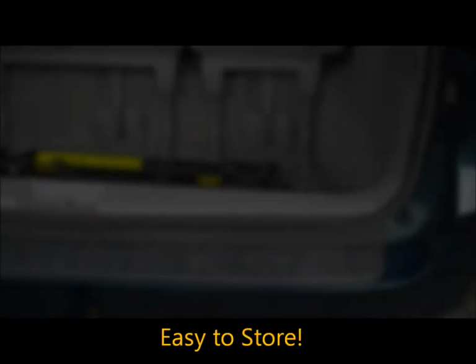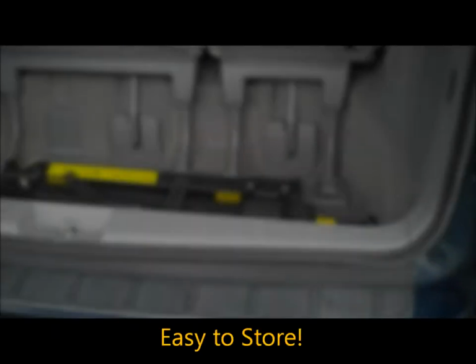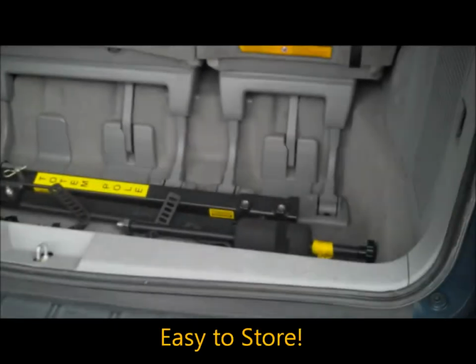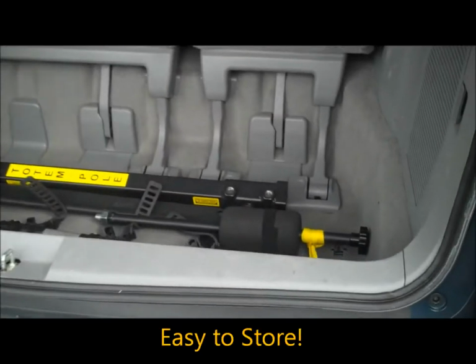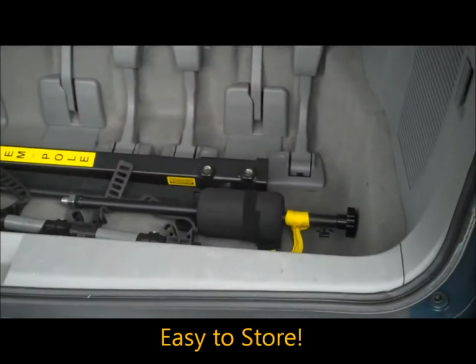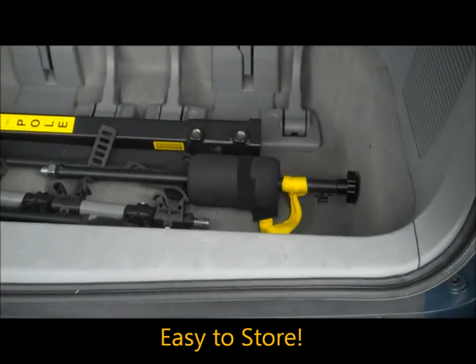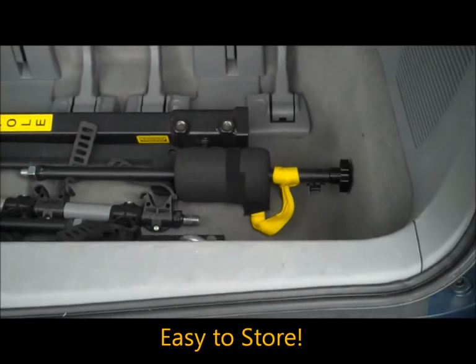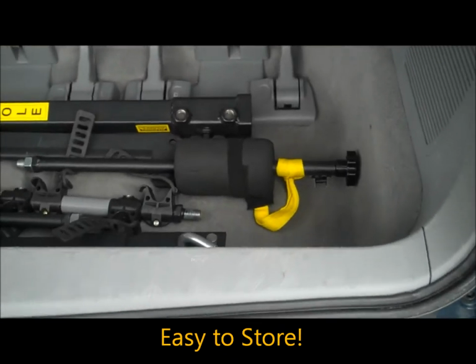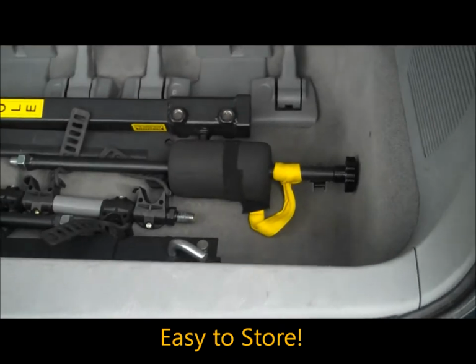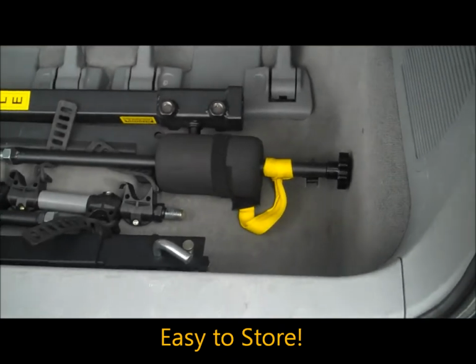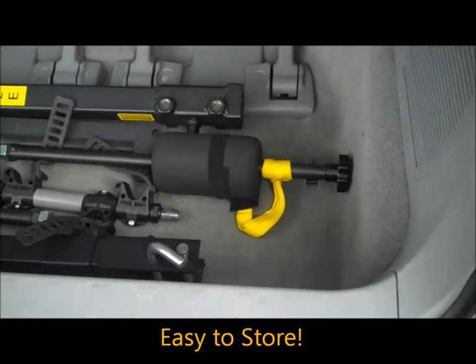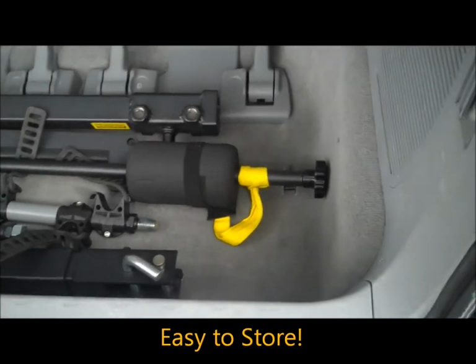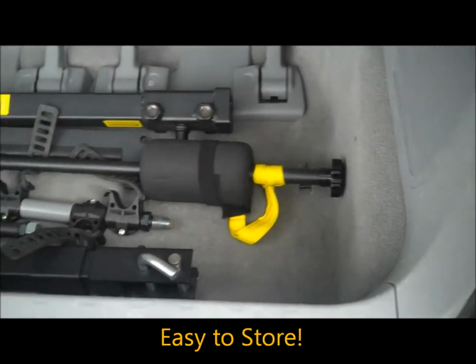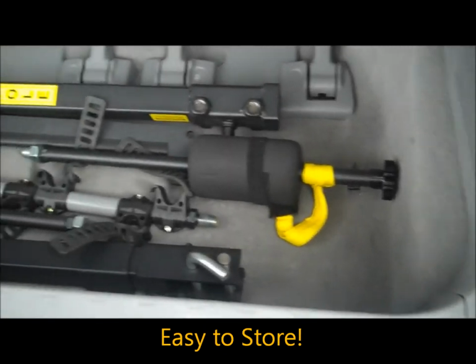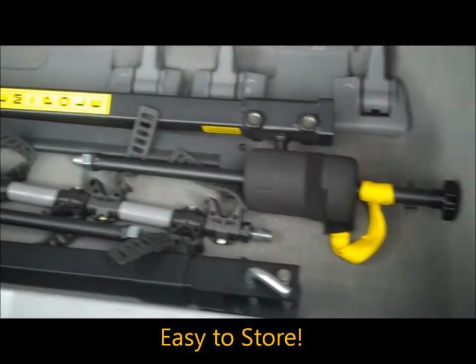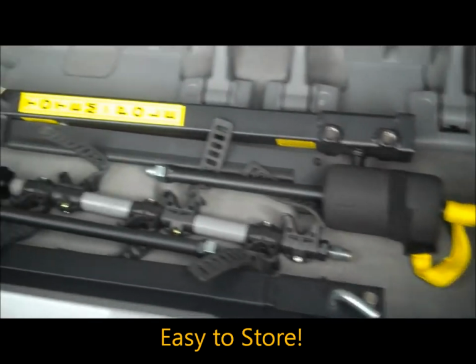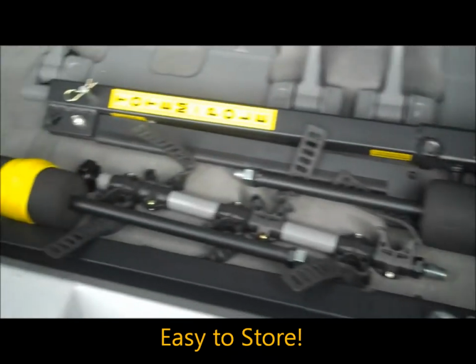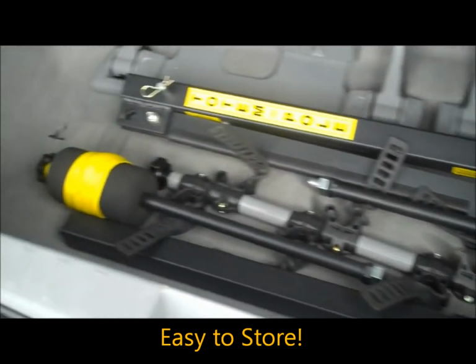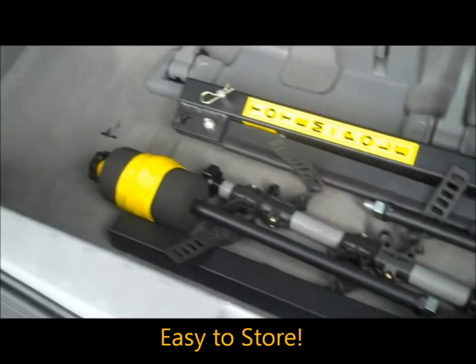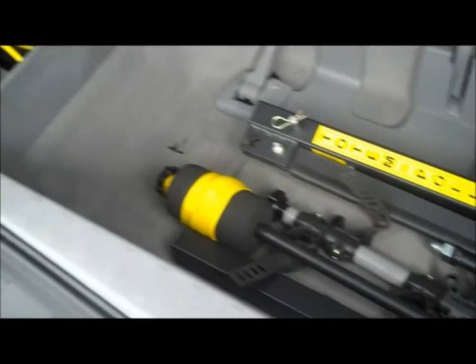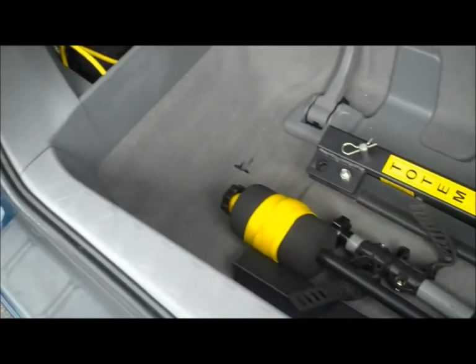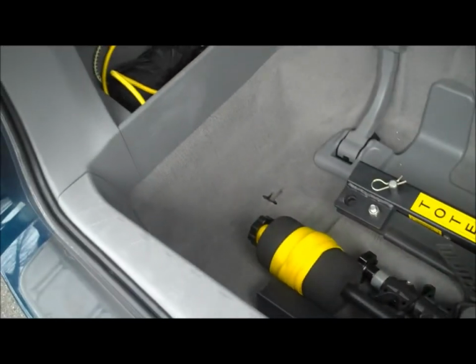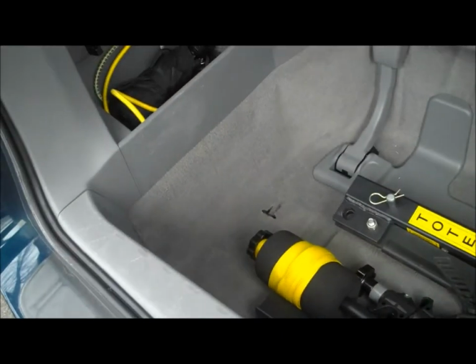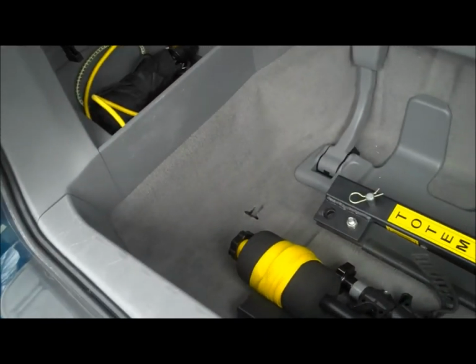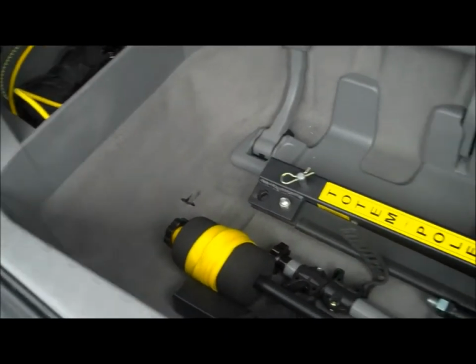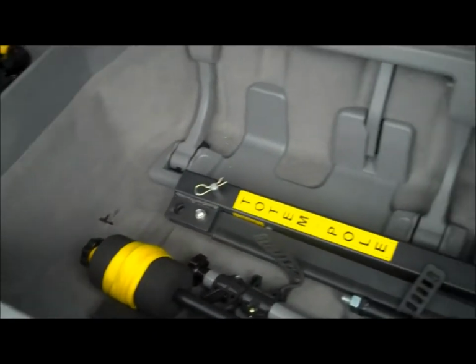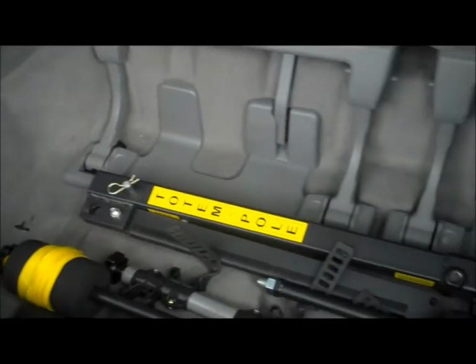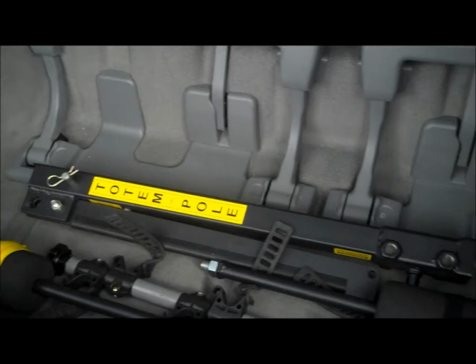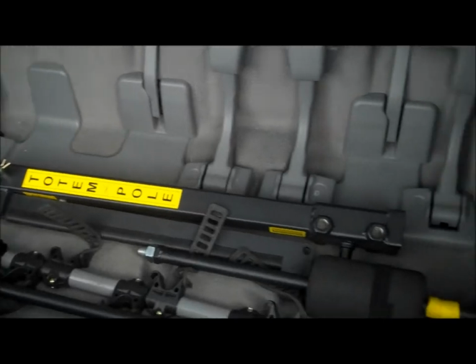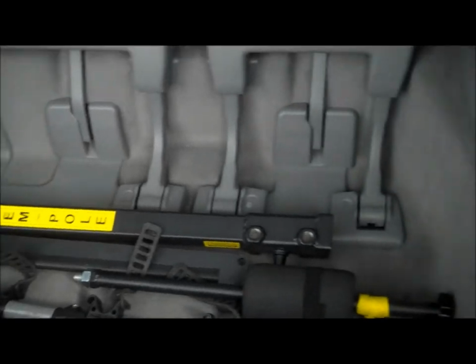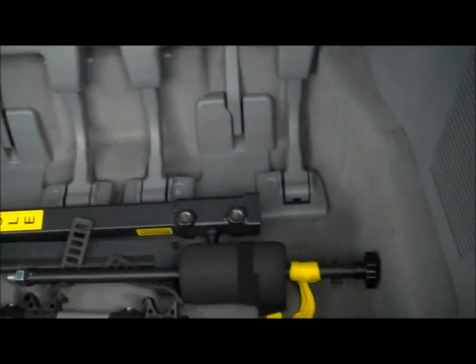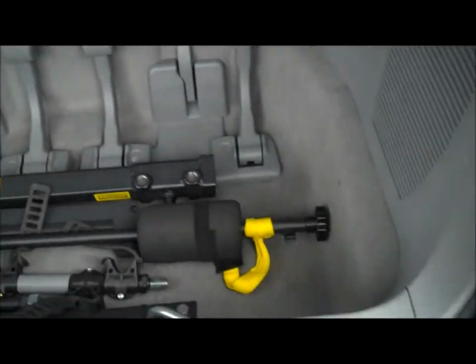The Totem Pole Bike Rack is easy to store — it lays flat in the bottom of your vehicle trunk and doesn't take up much space.